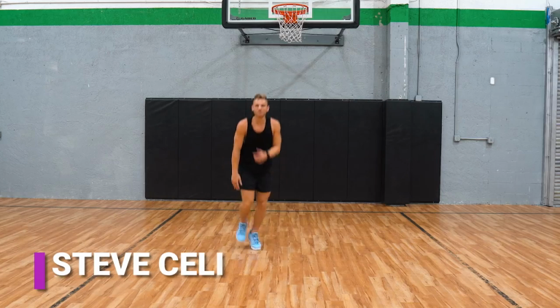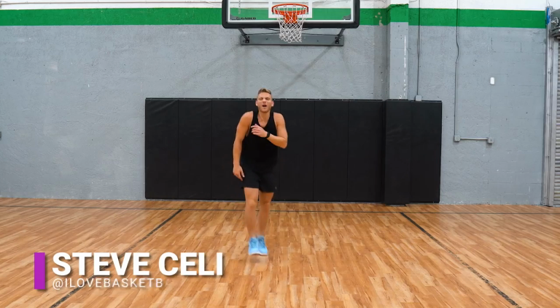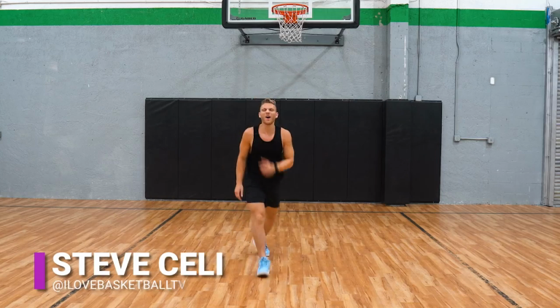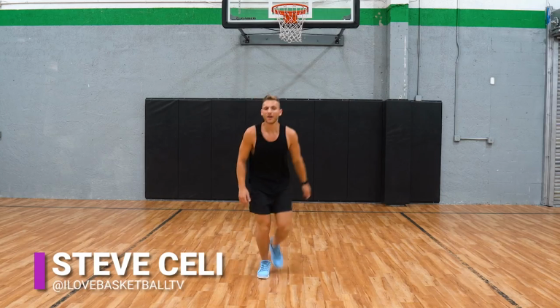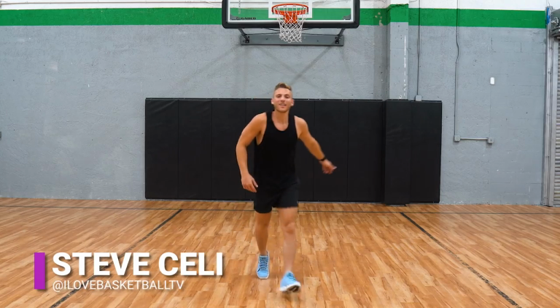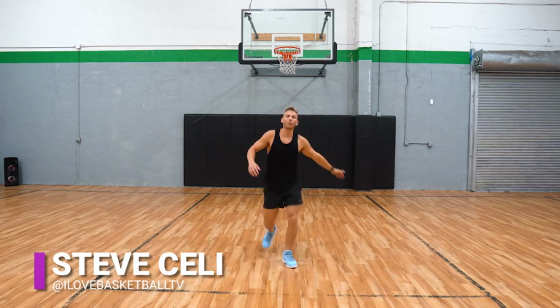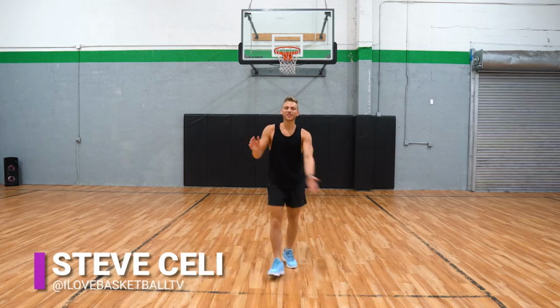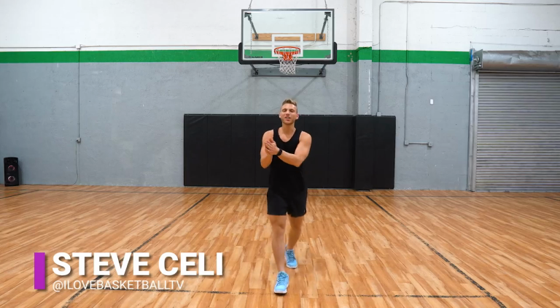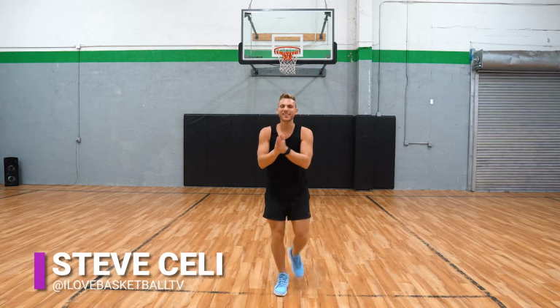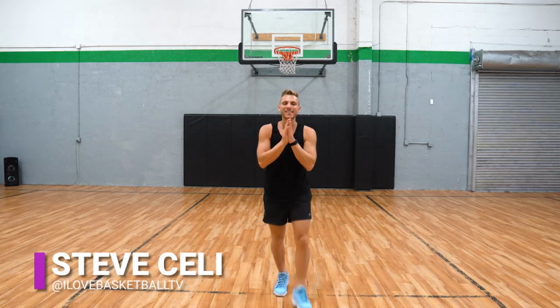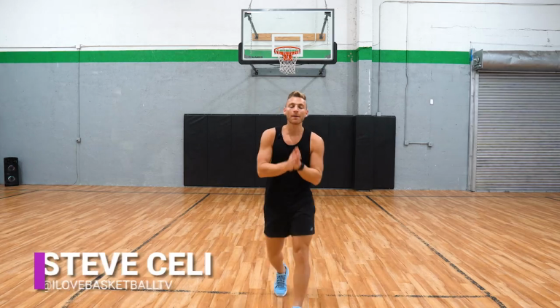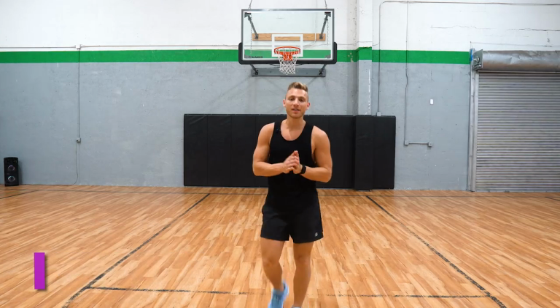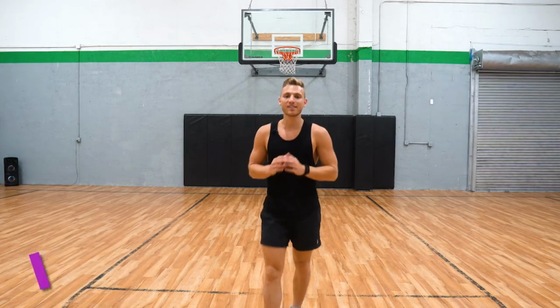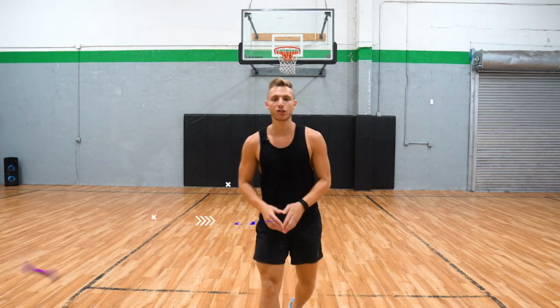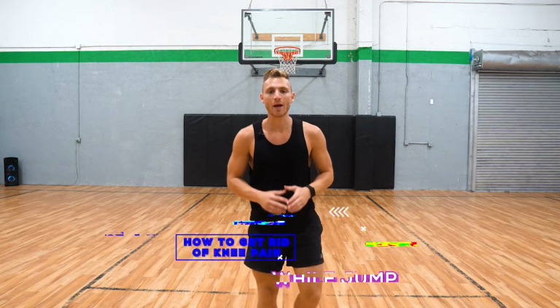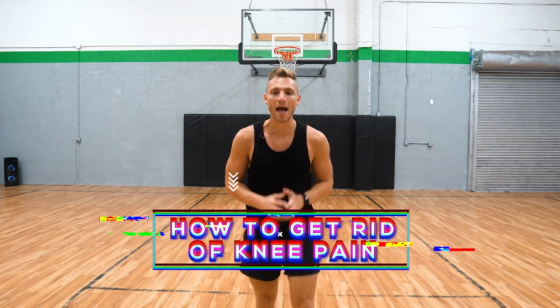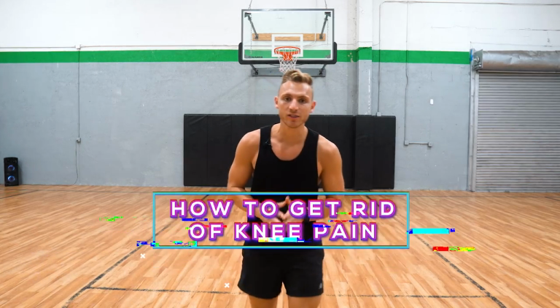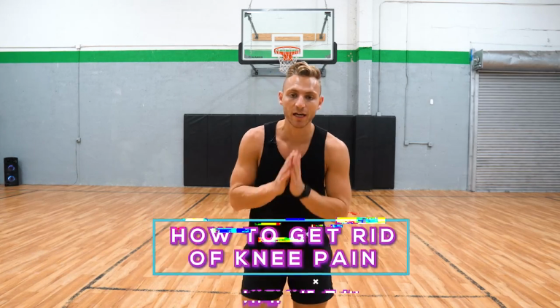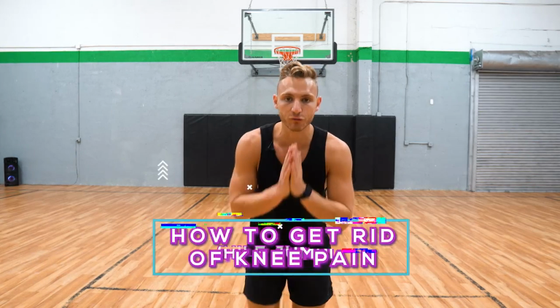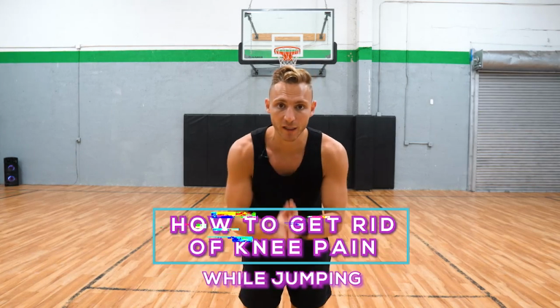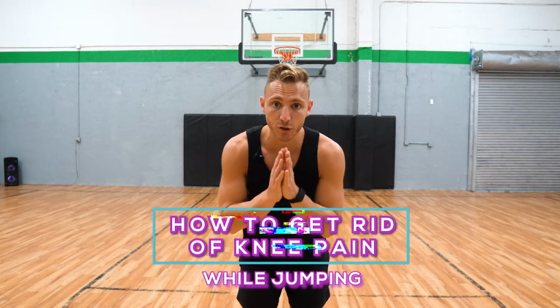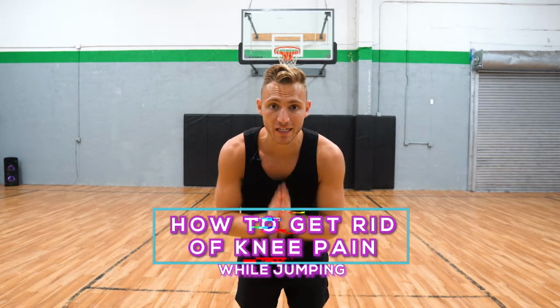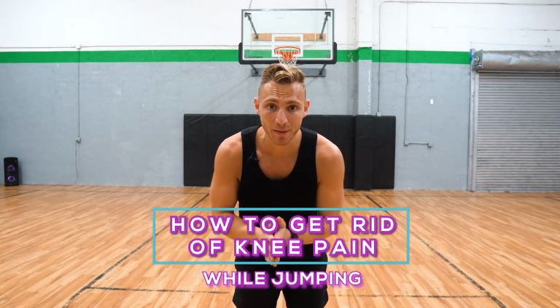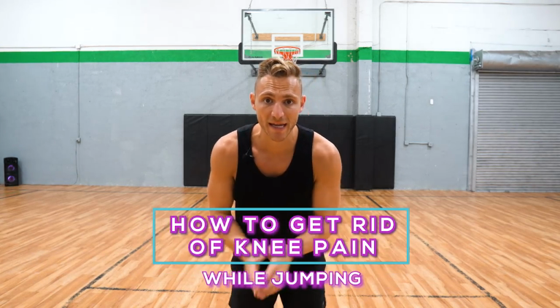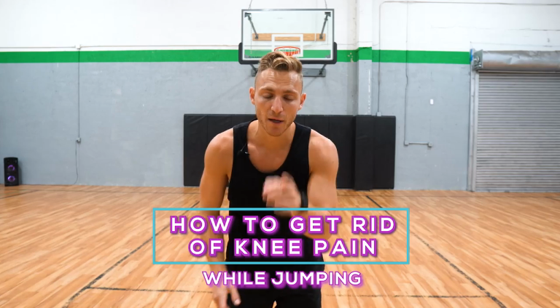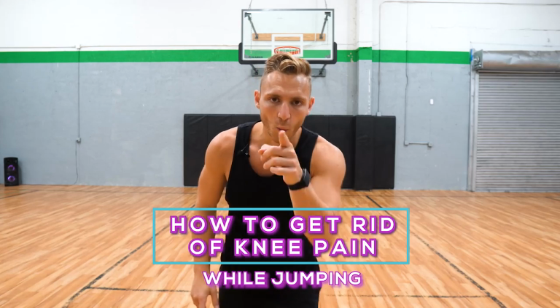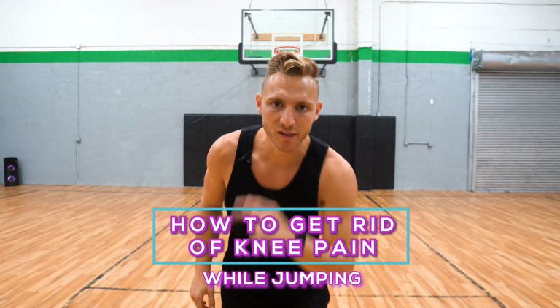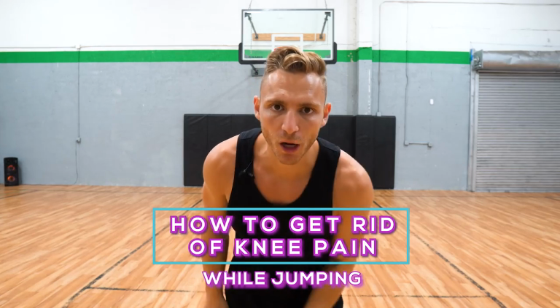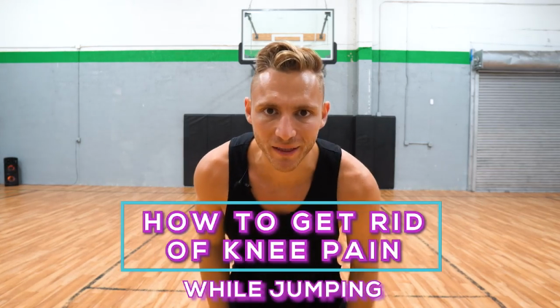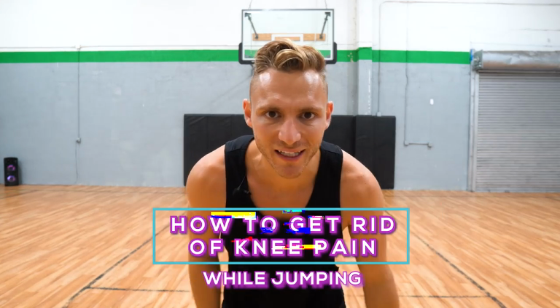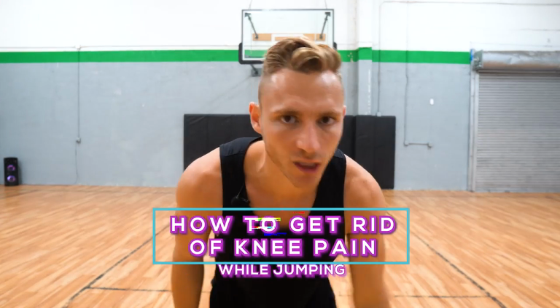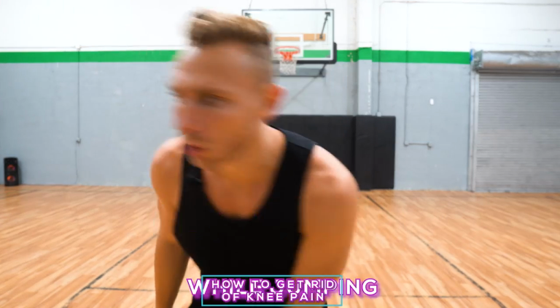Knee pain. What's good? Today I'm gonna teach you how to get rid of your knee pain when jumping. Let's go.